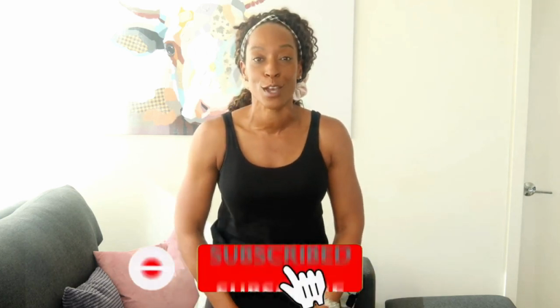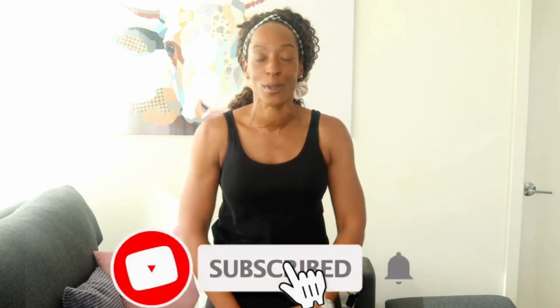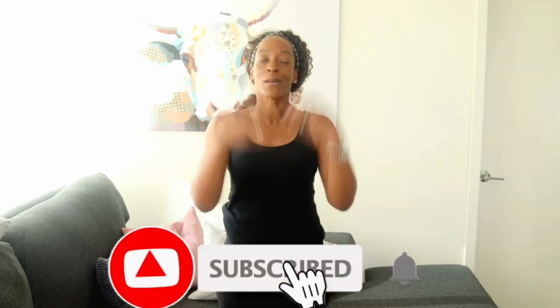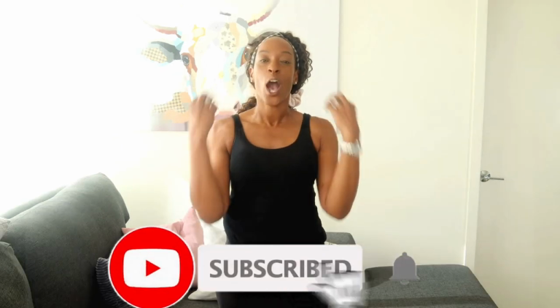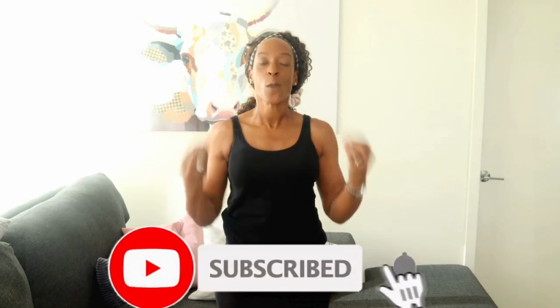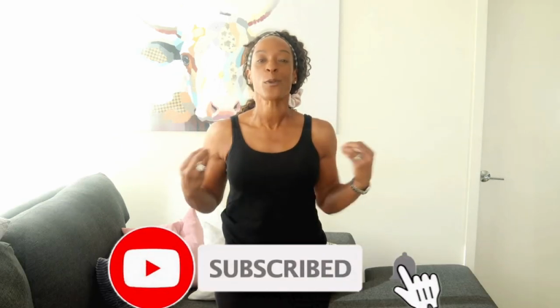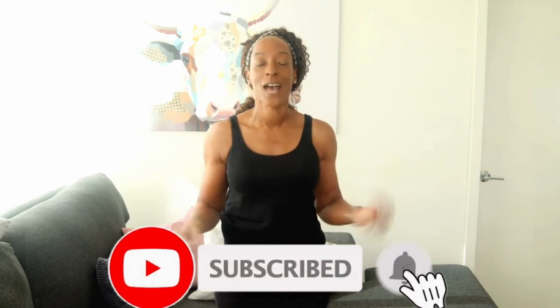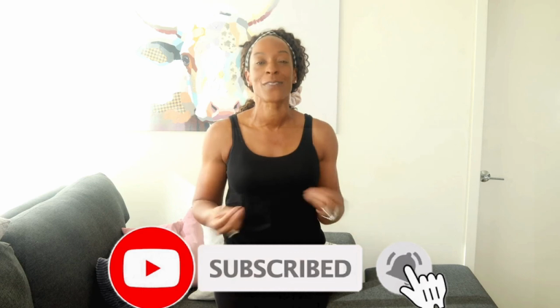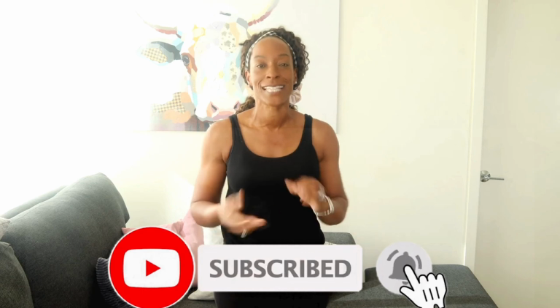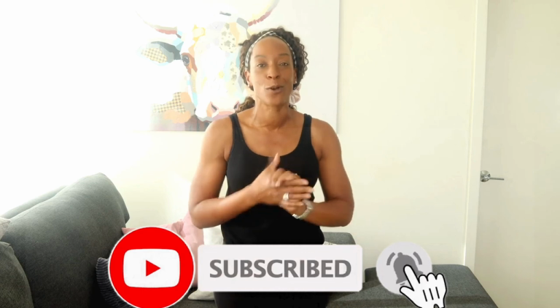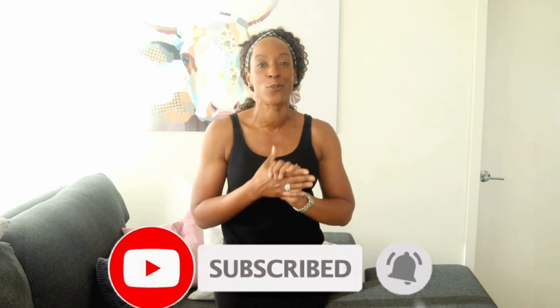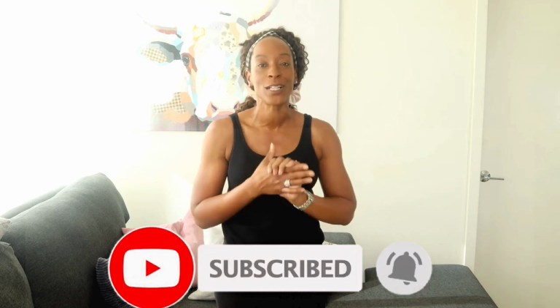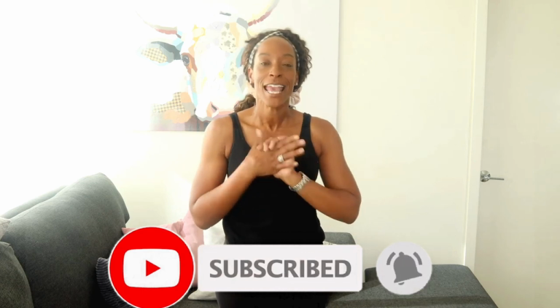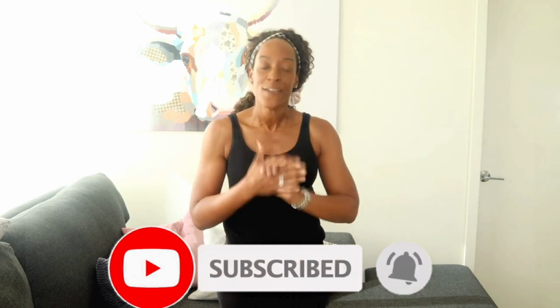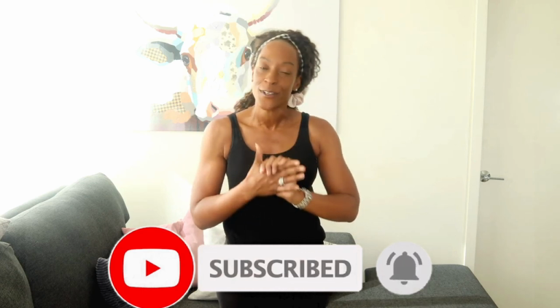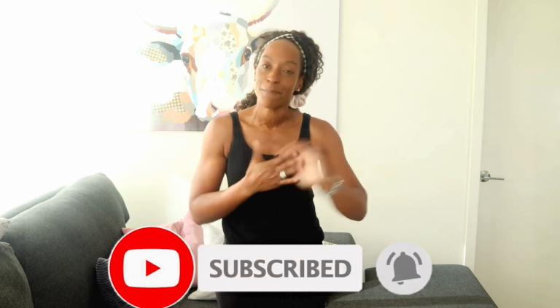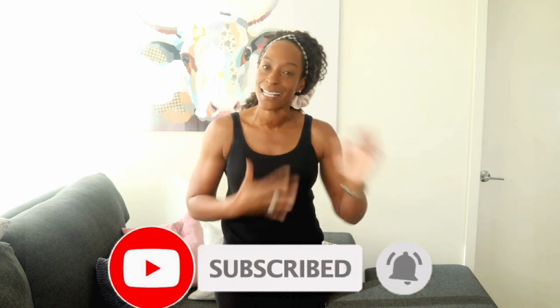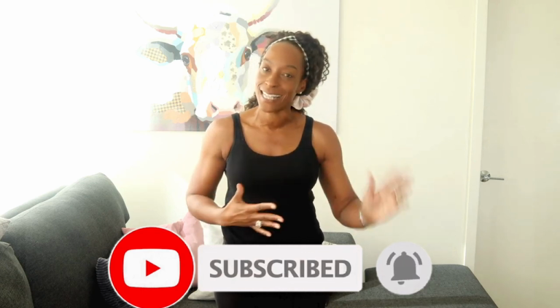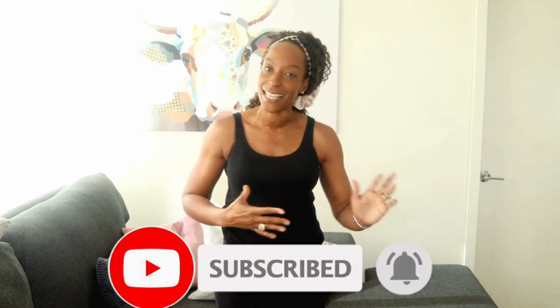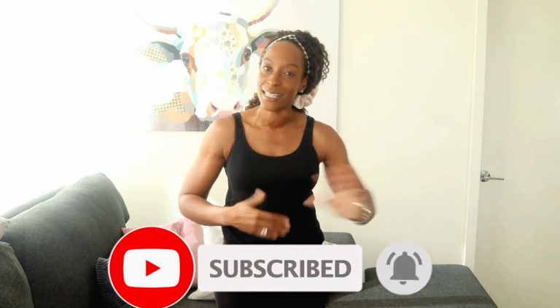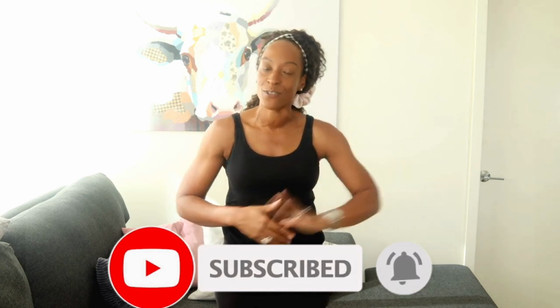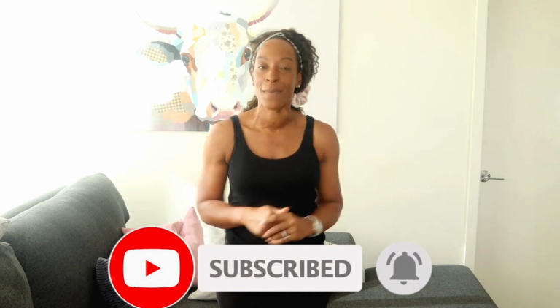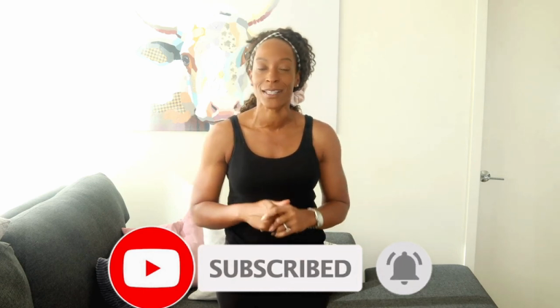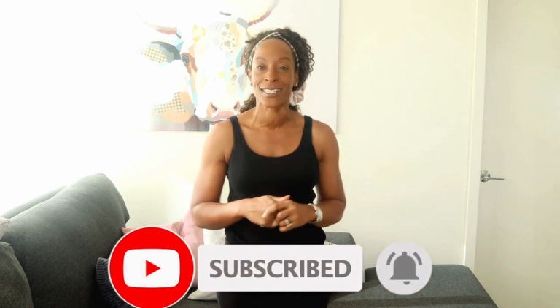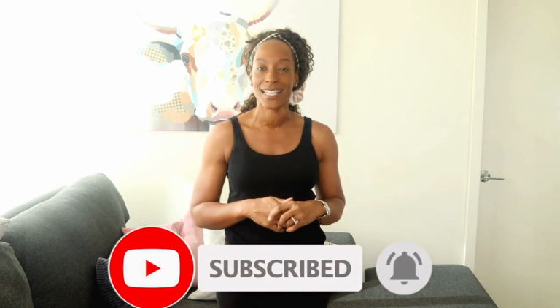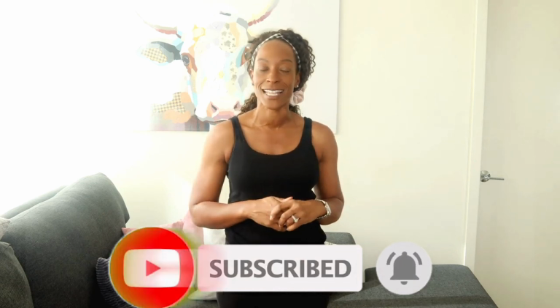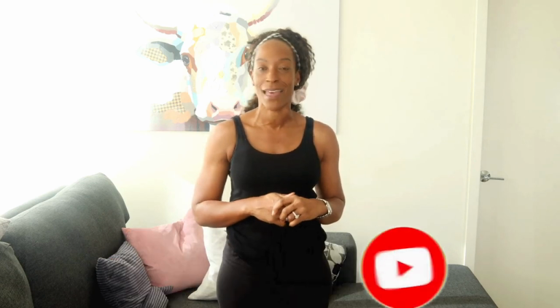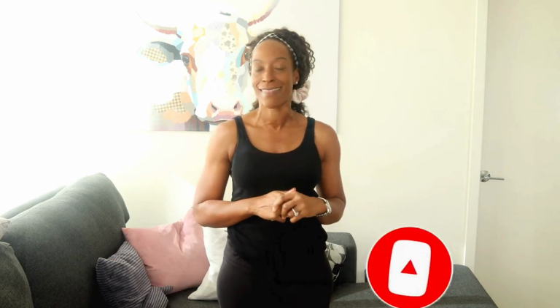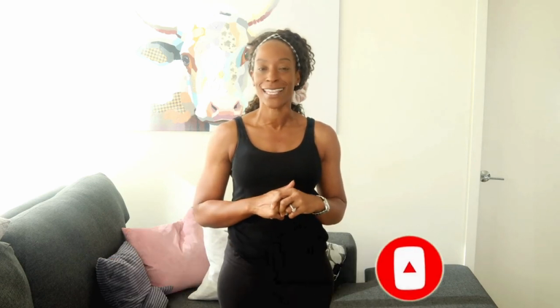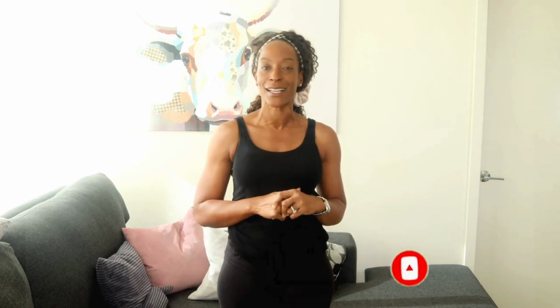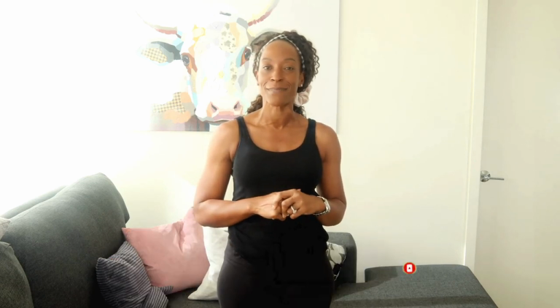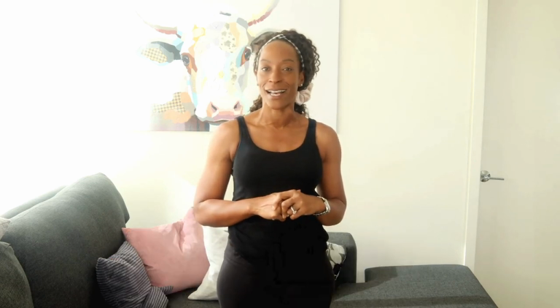I hope you found this helpful. If you did, please like and subscribe. Until next time — thank you and goodbye.